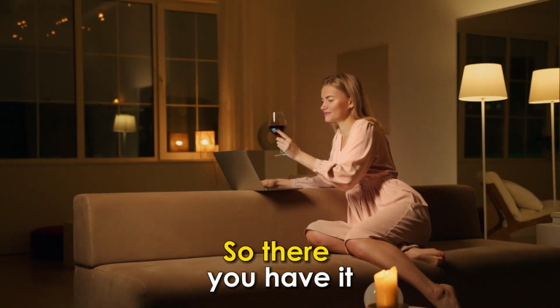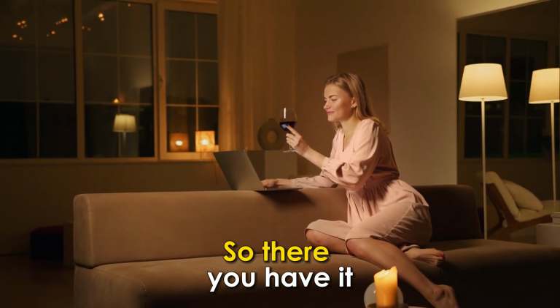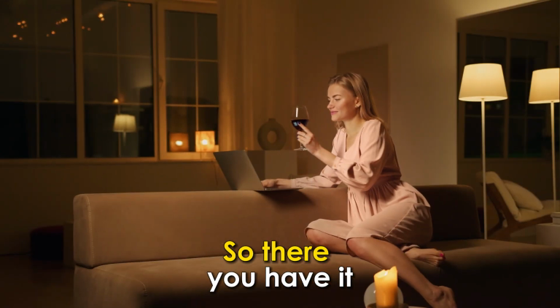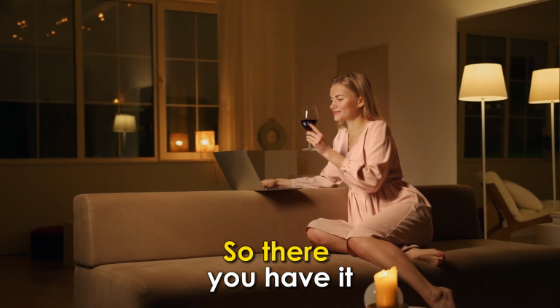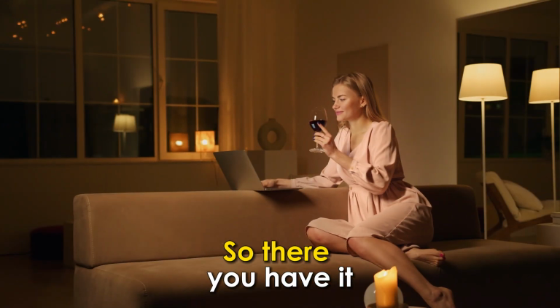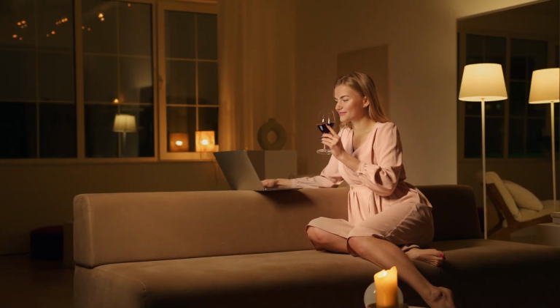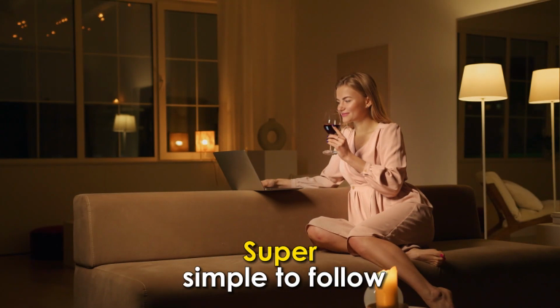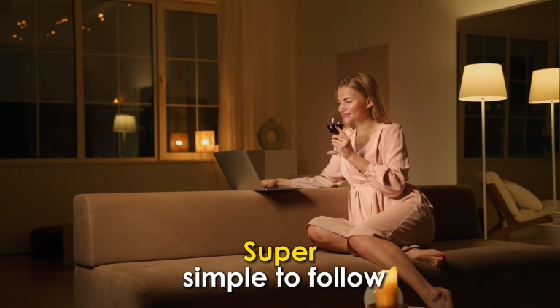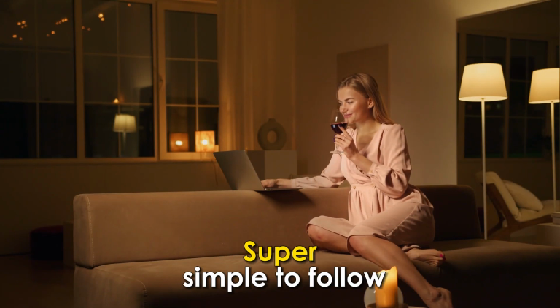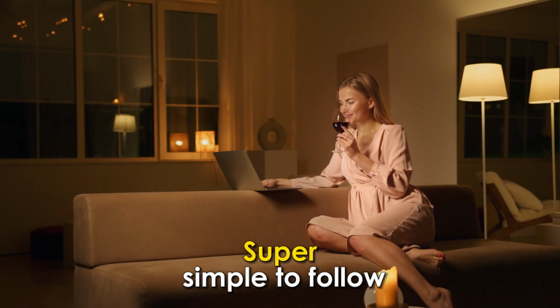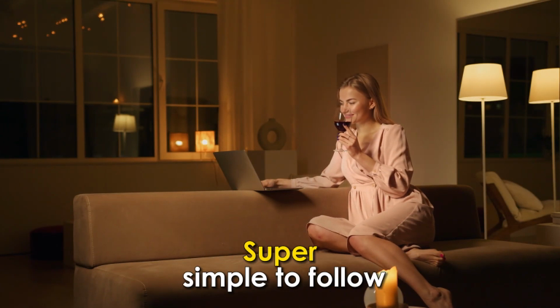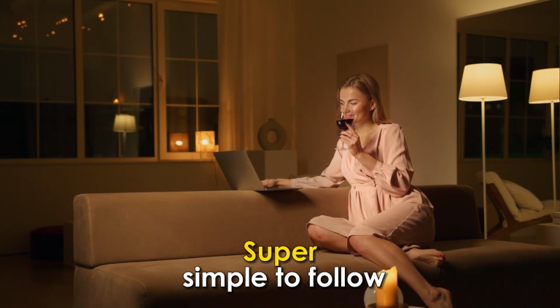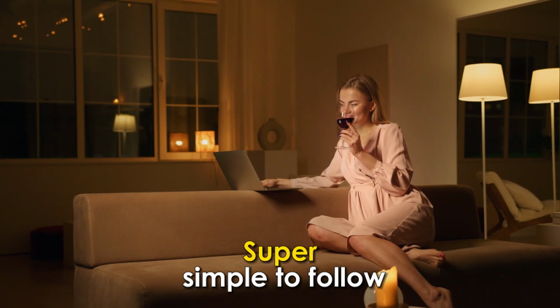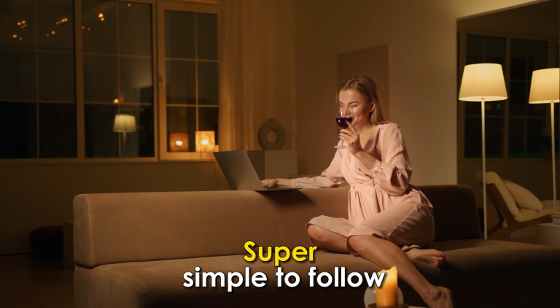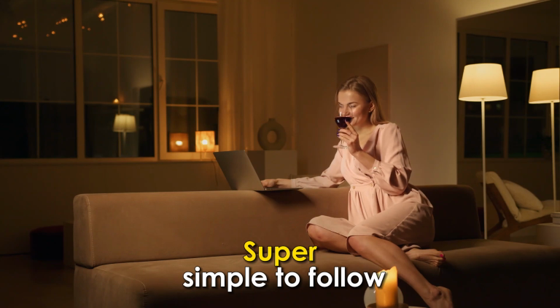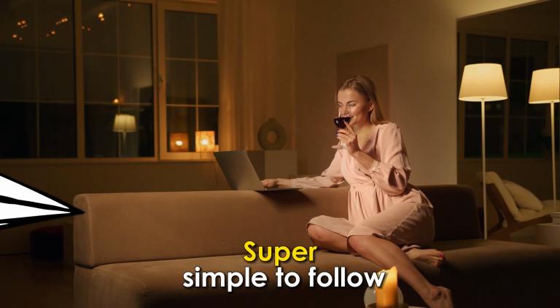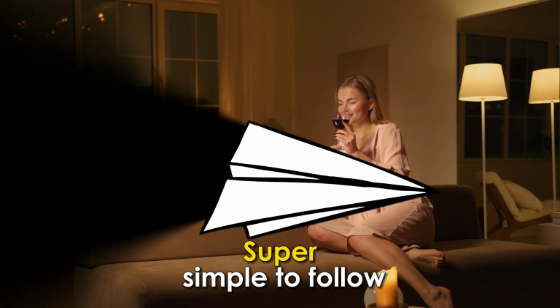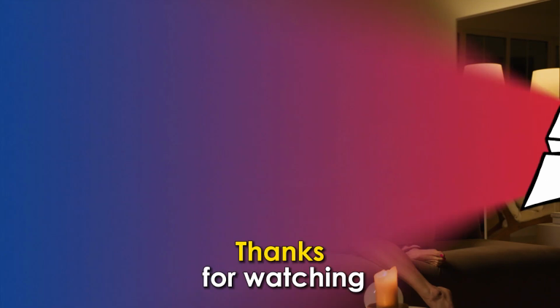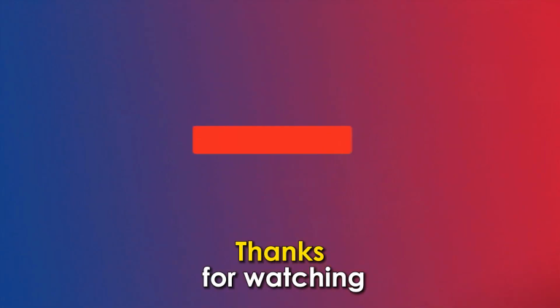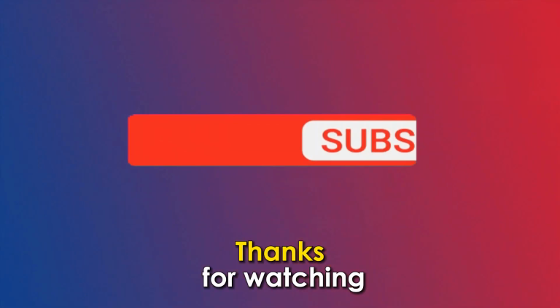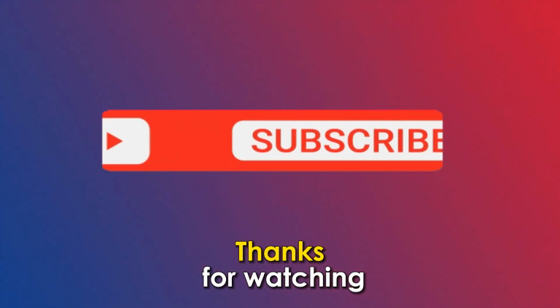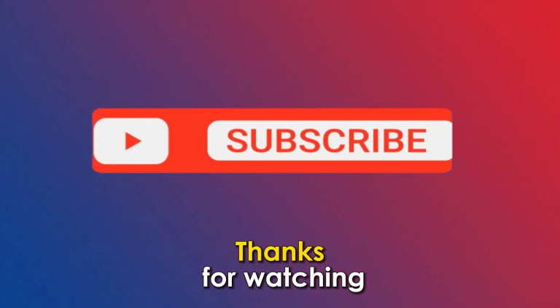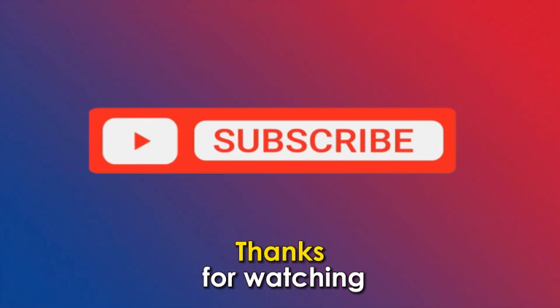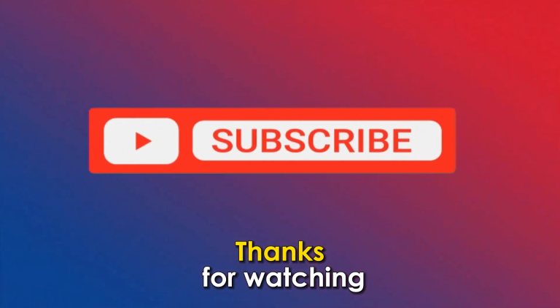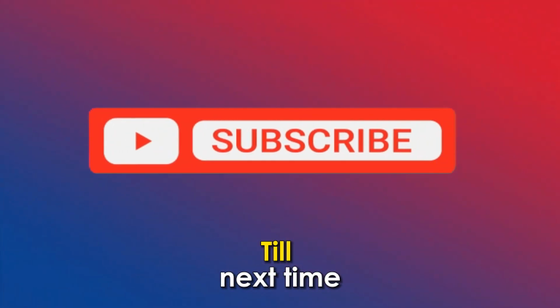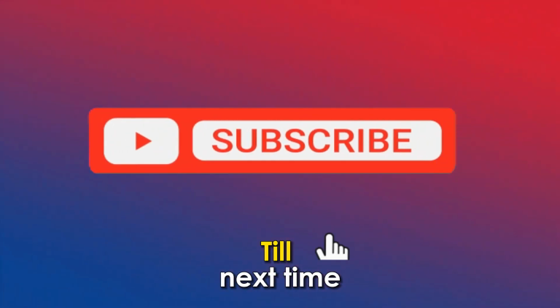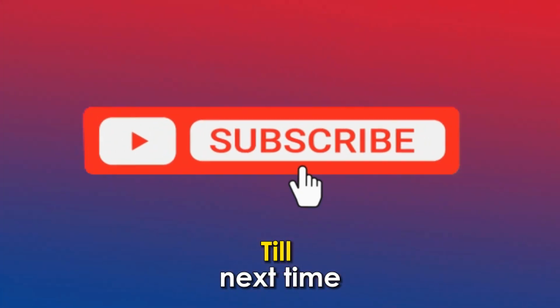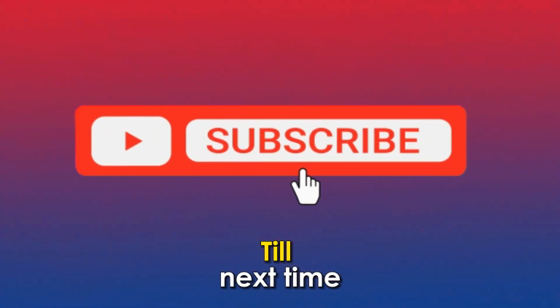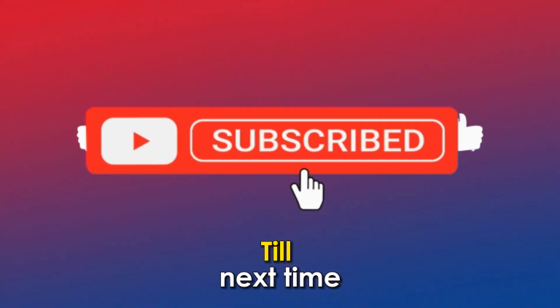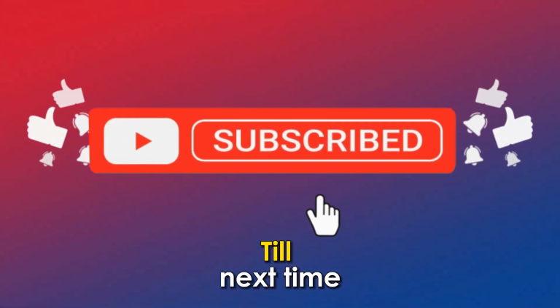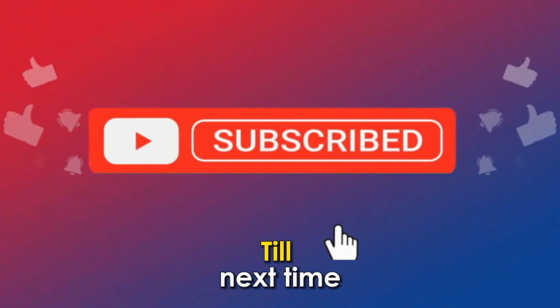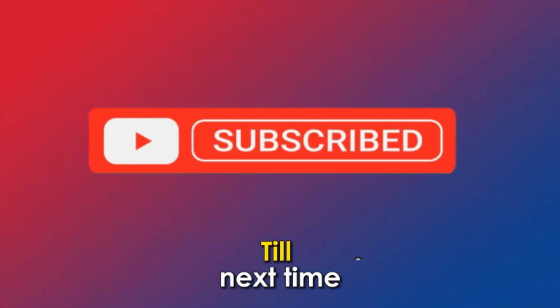So, there you have it — super simple to follow. Thanks for watching, till next time.